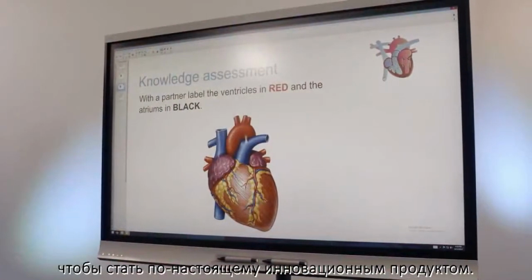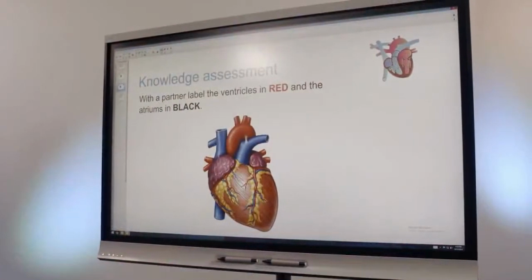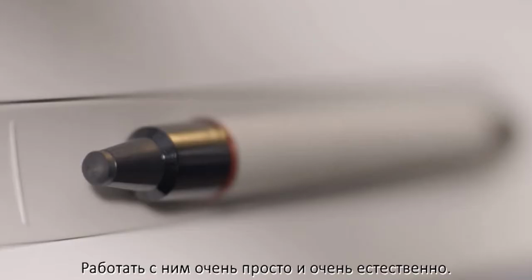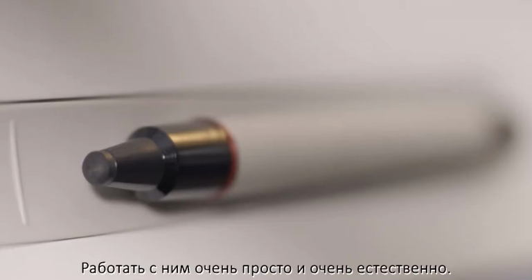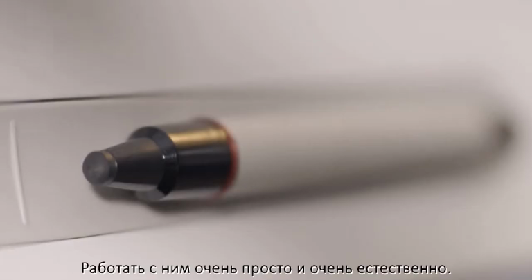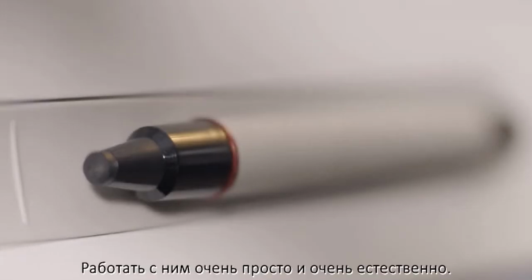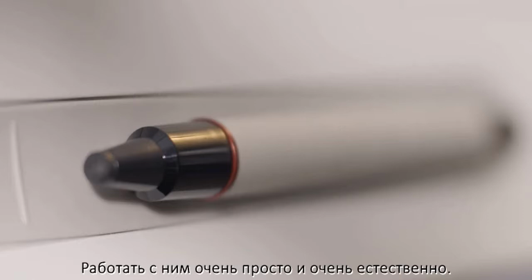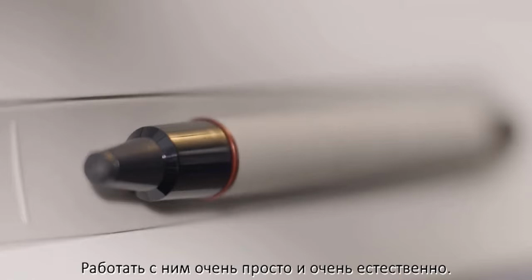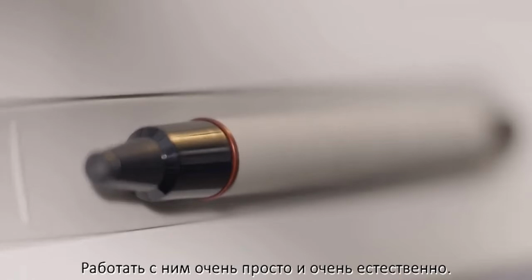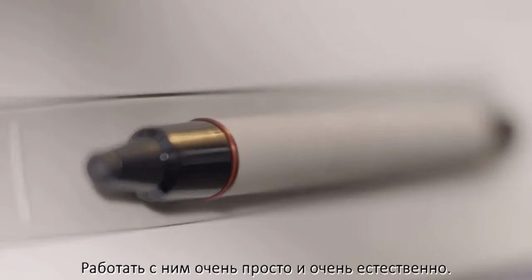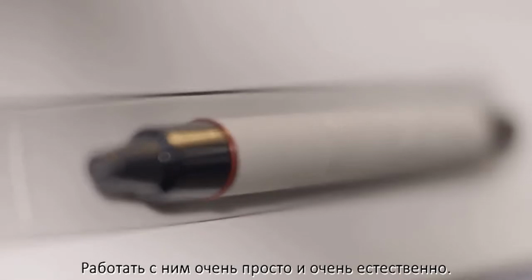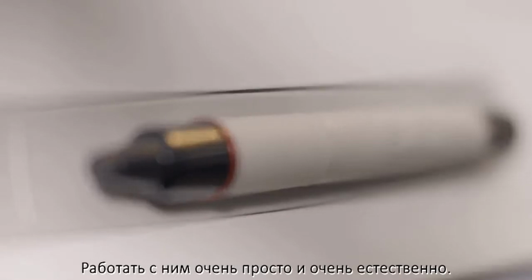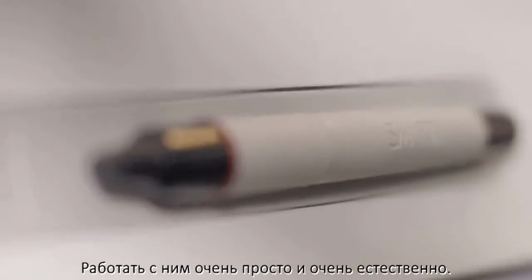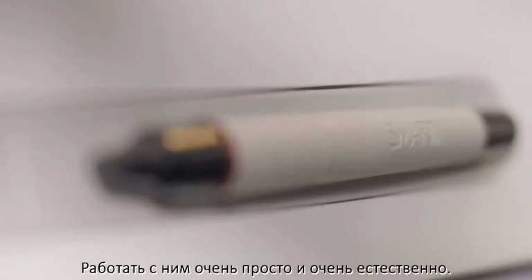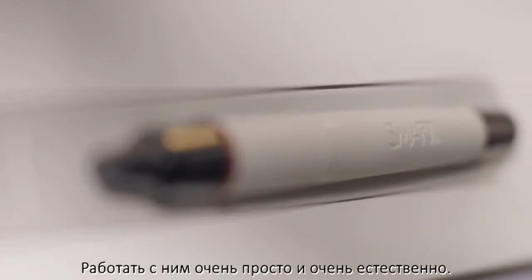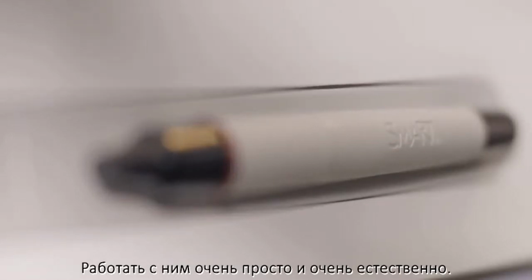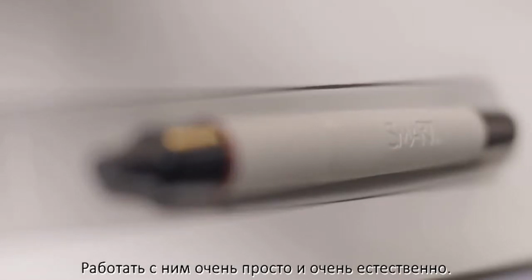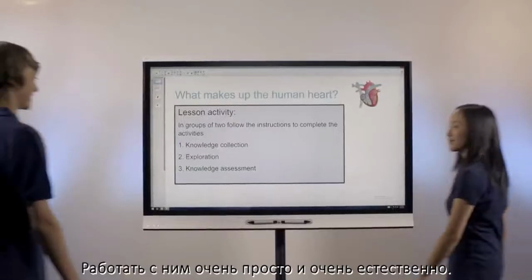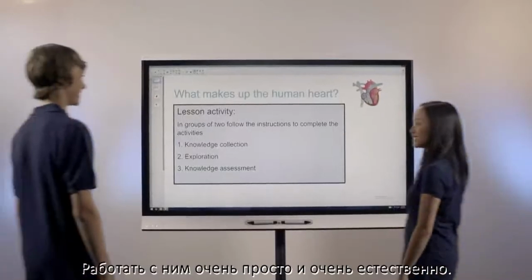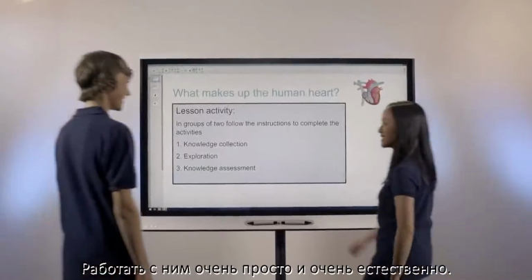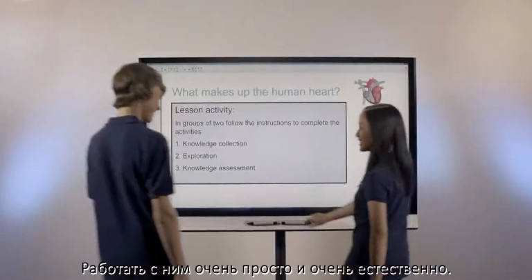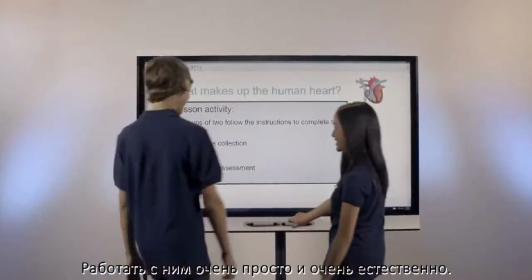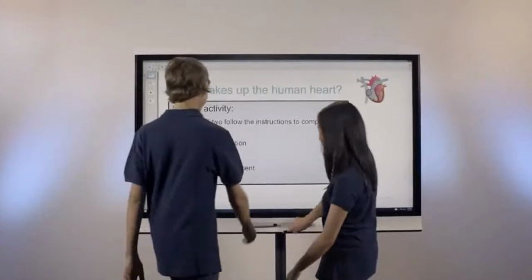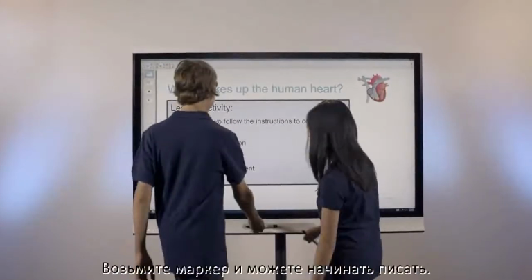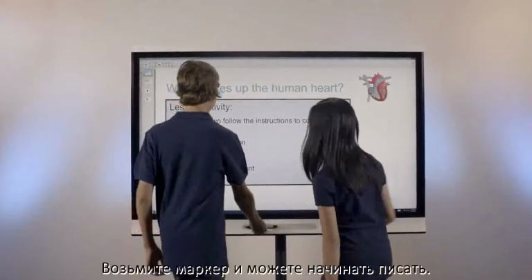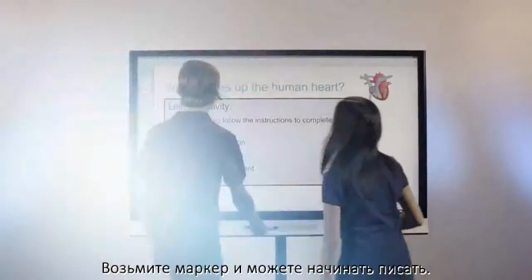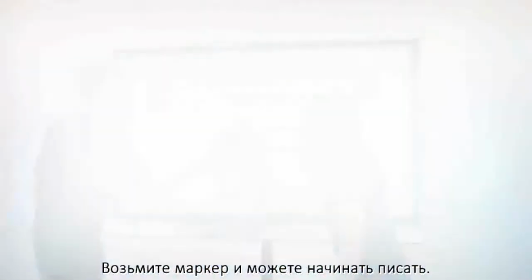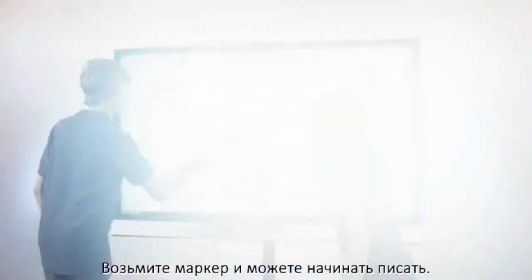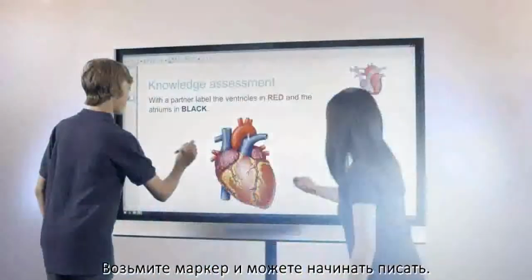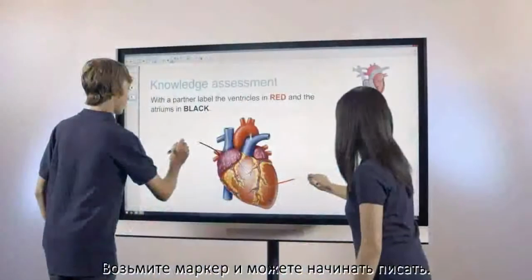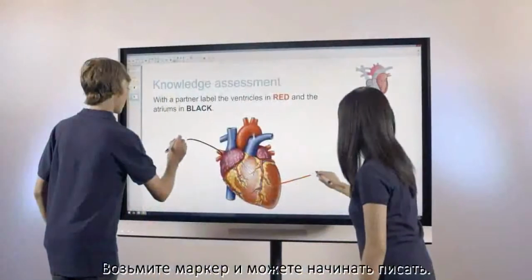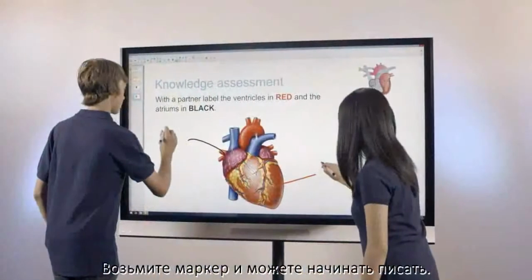With simplicity at its core, working on it is natural. Pick up the pen and start writing.